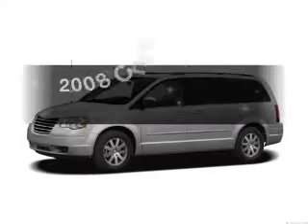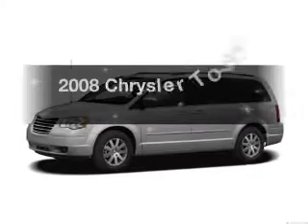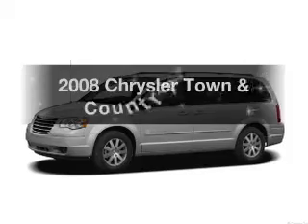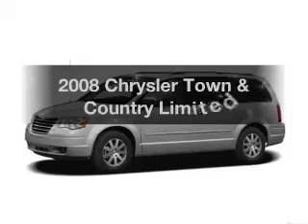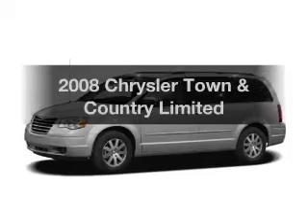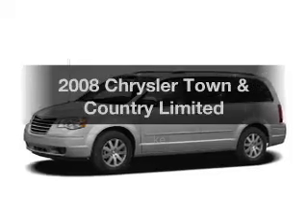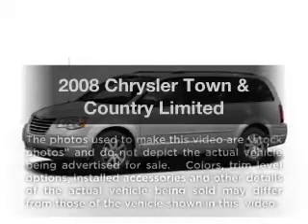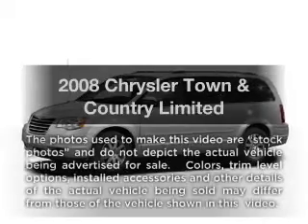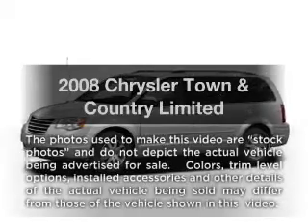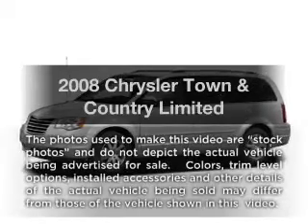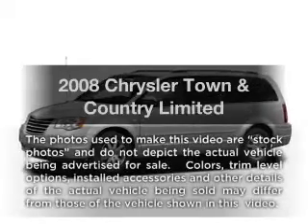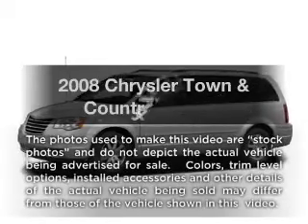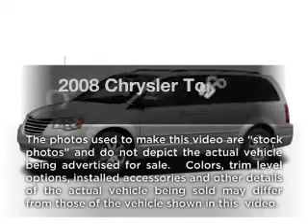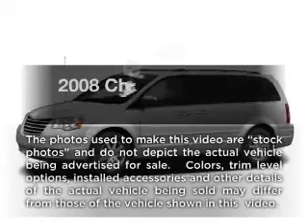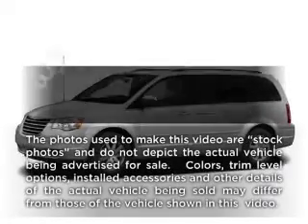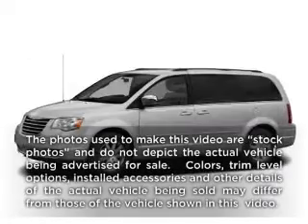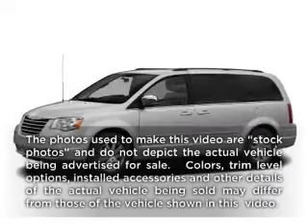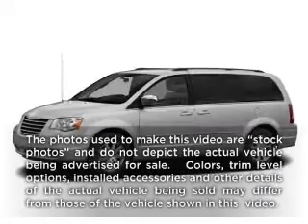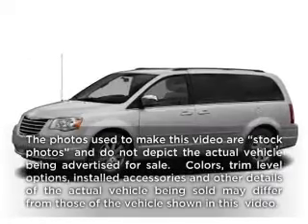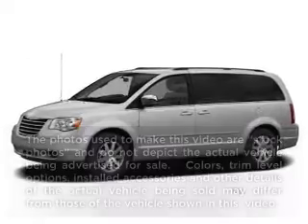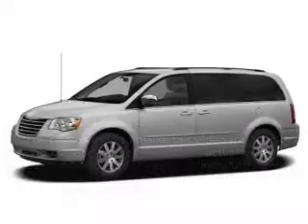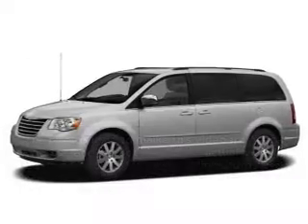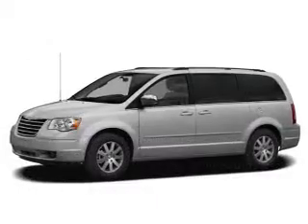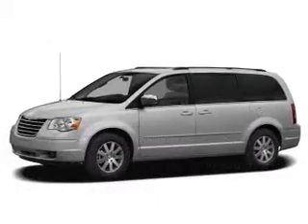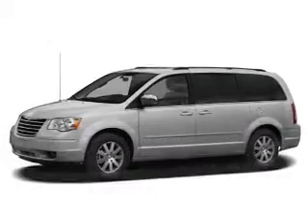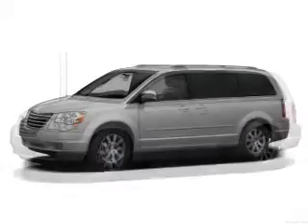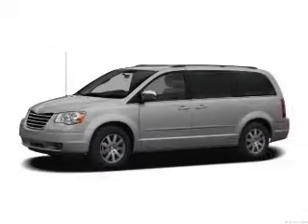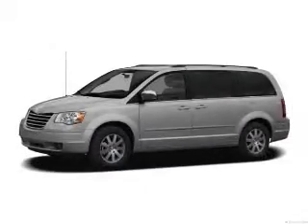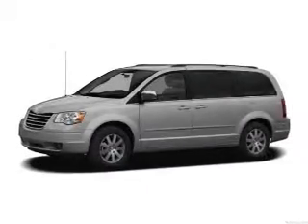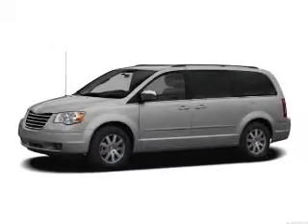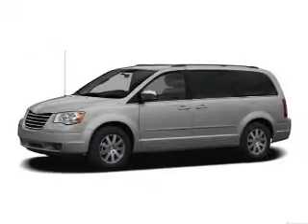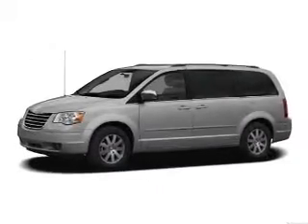Introducing the 2008 Chrysler Town & Country. If you're looking for a first-rate auto, this one could be yours today.